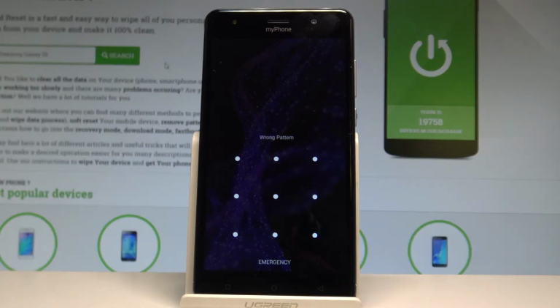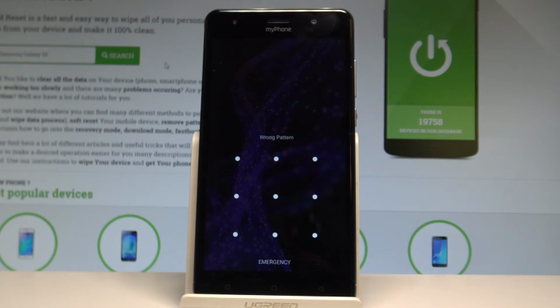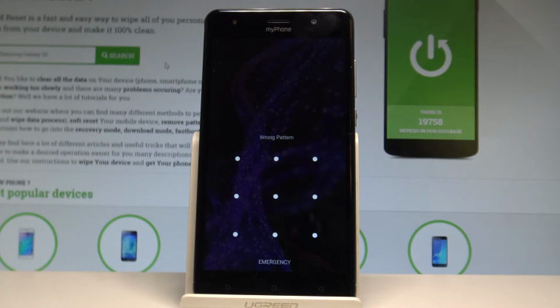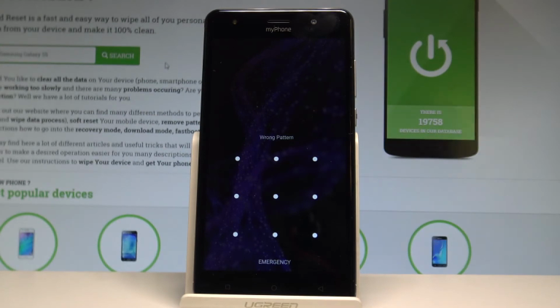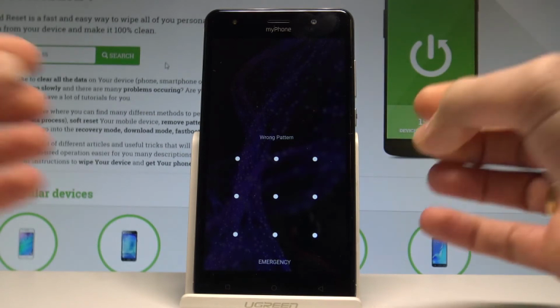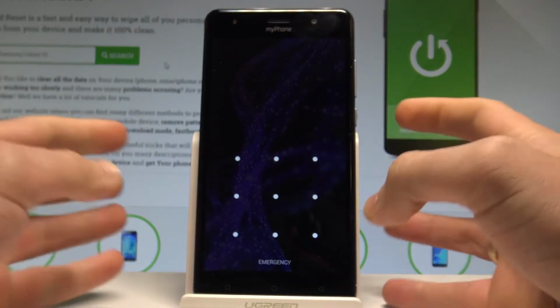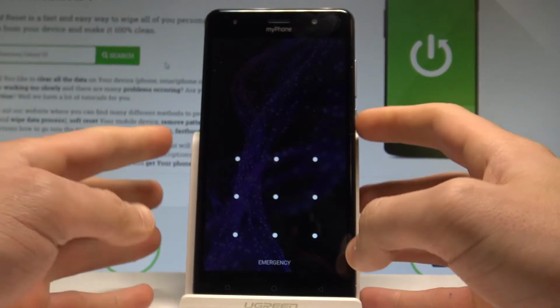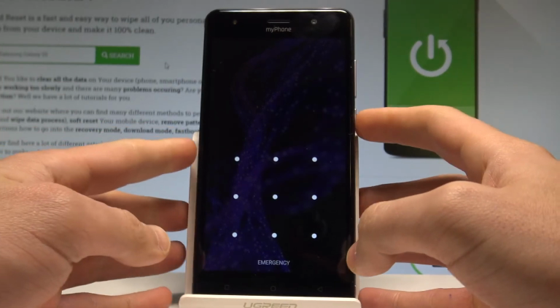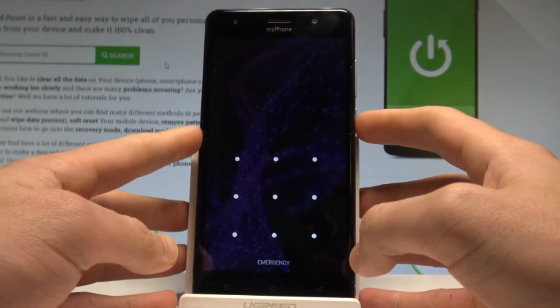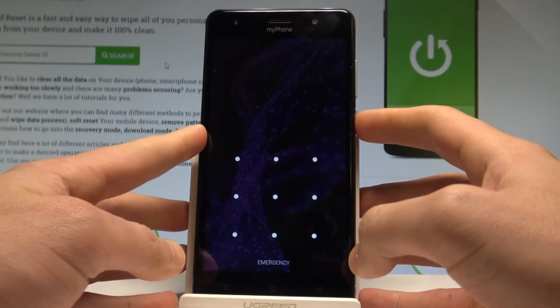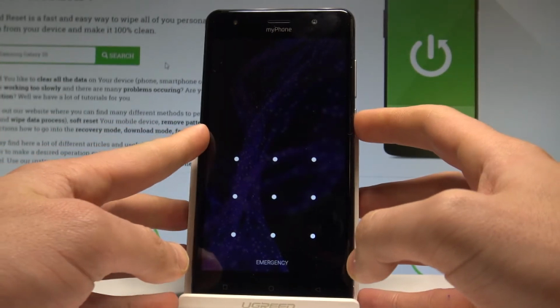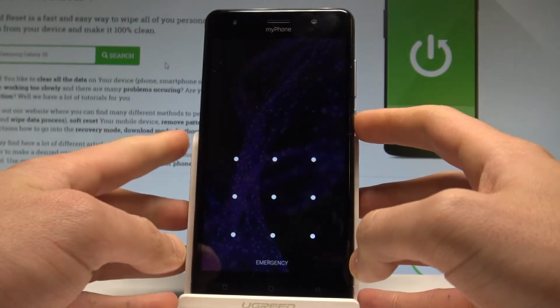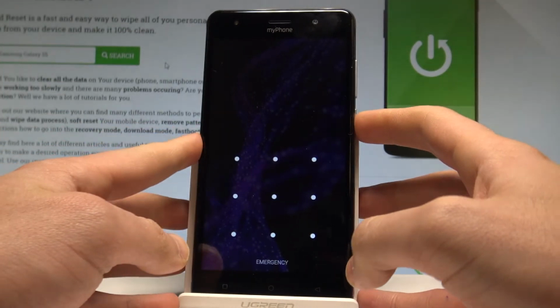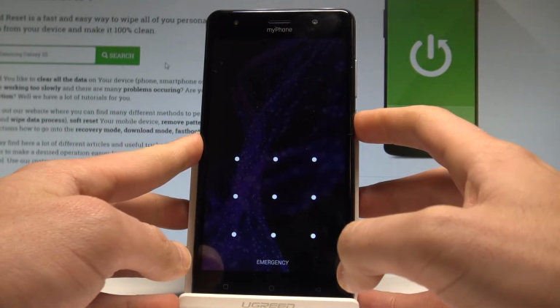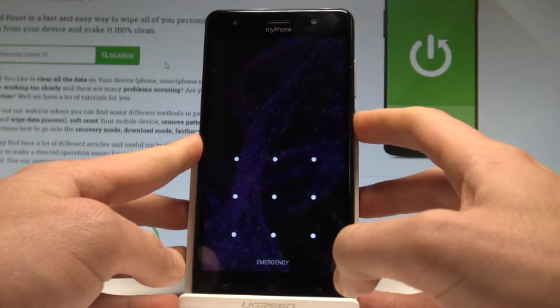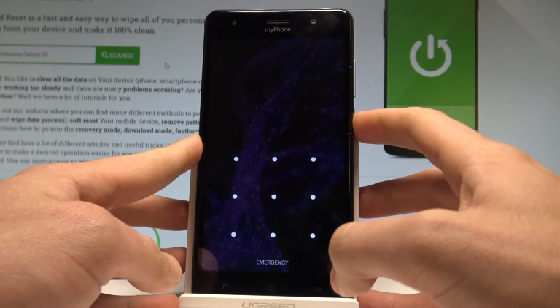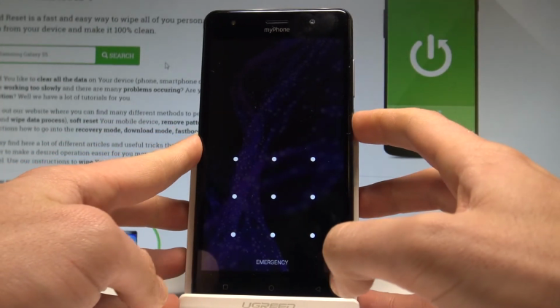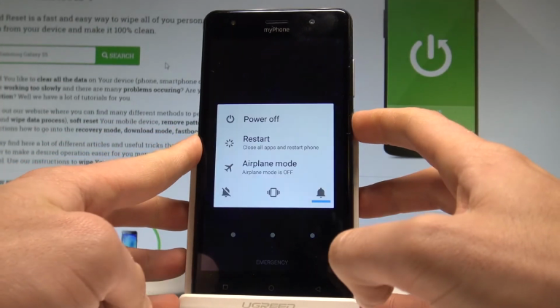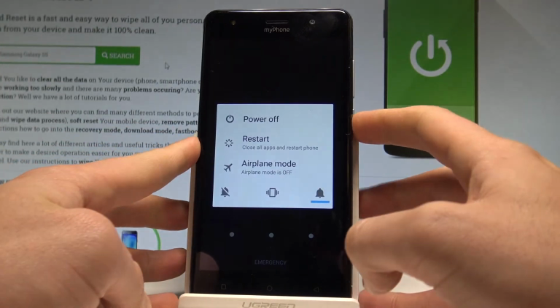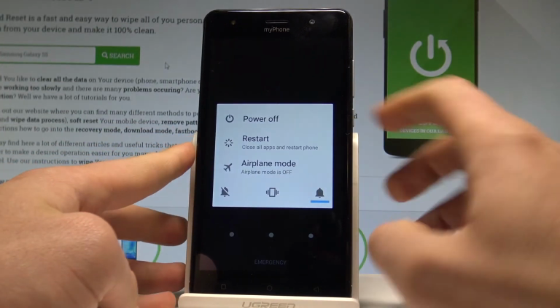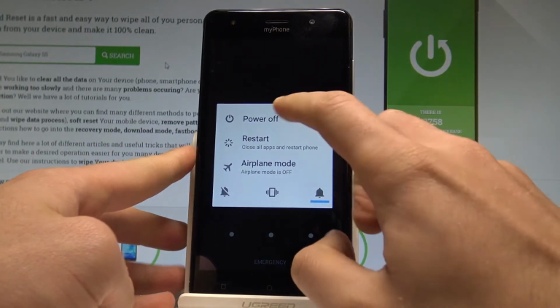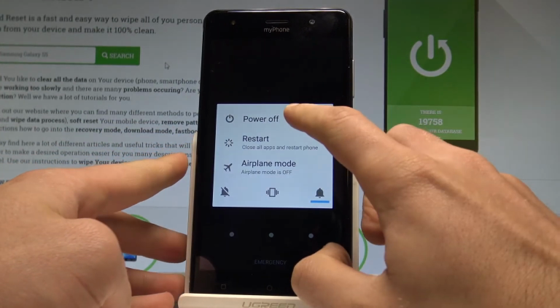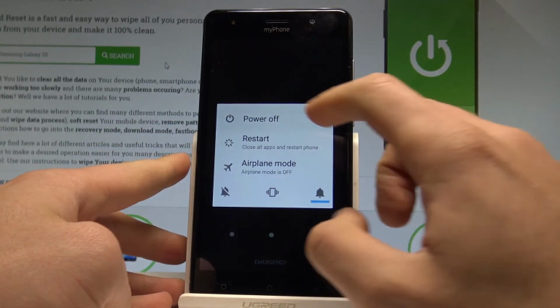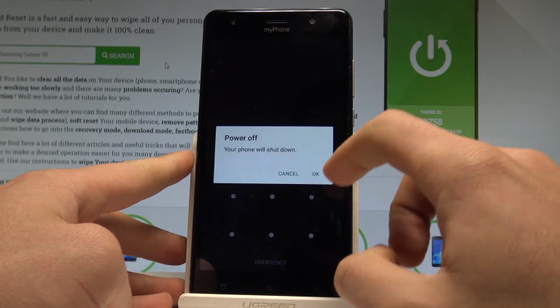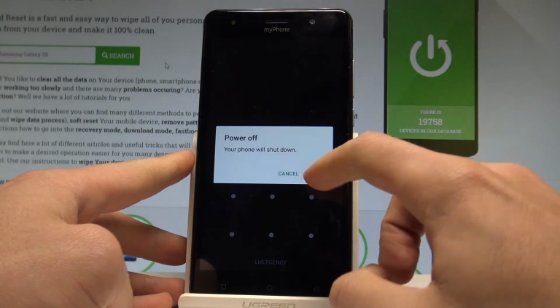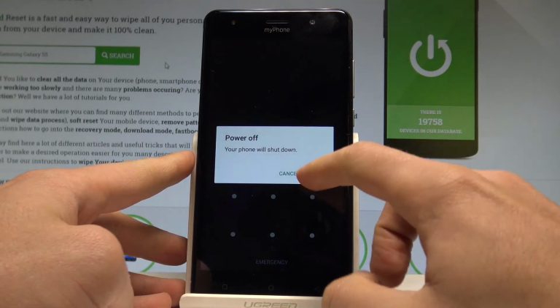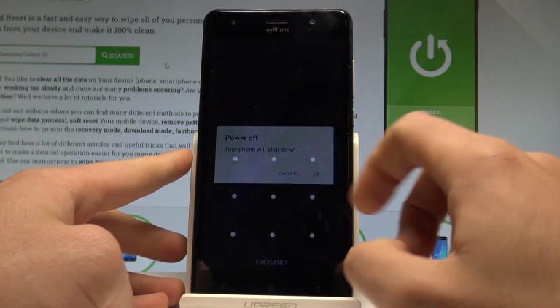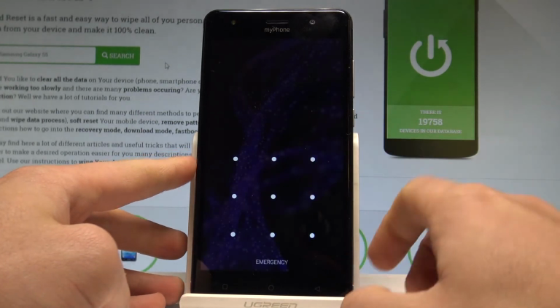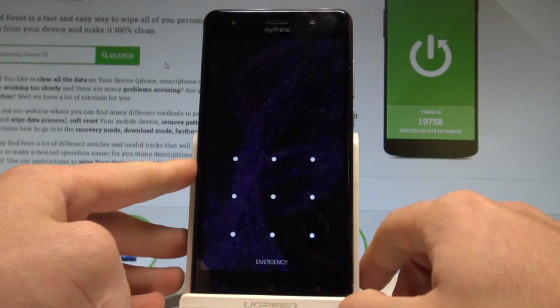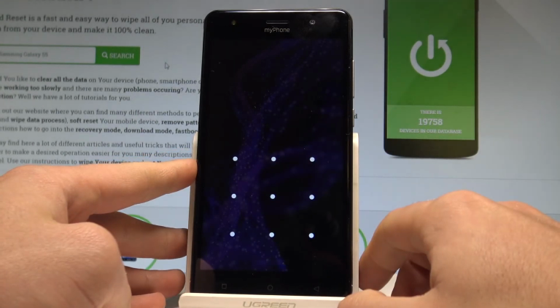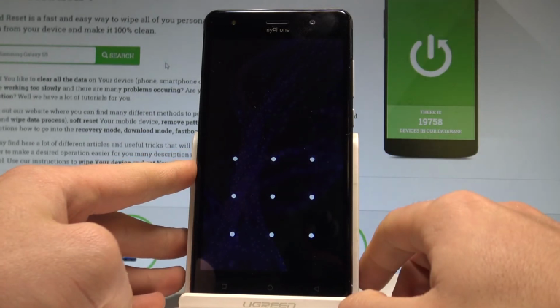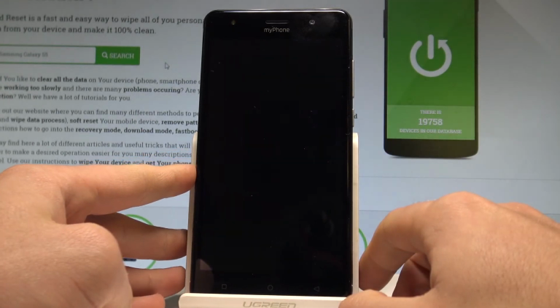At the very beginning, let's start by pressing the power key right here, keep holding the power button, choose power off and tap OK to confirm it.